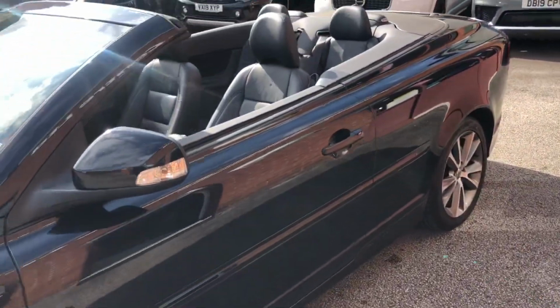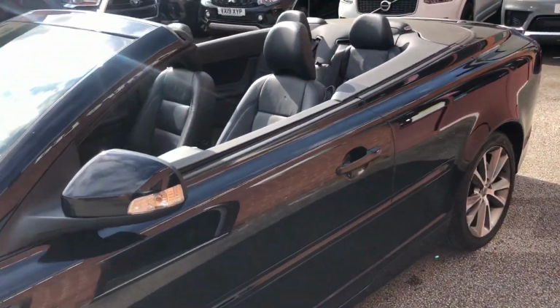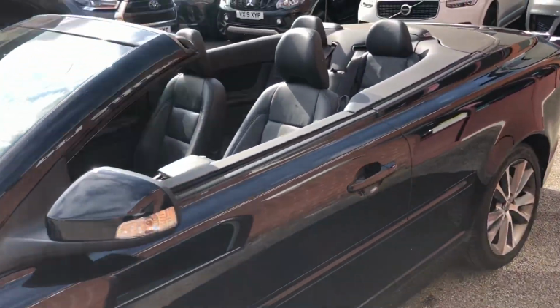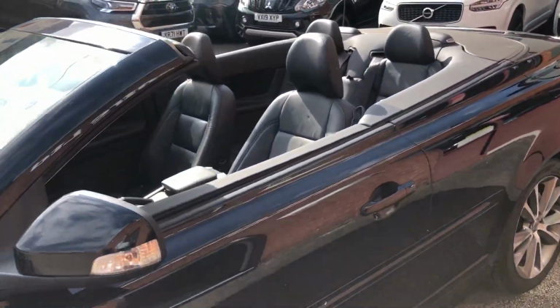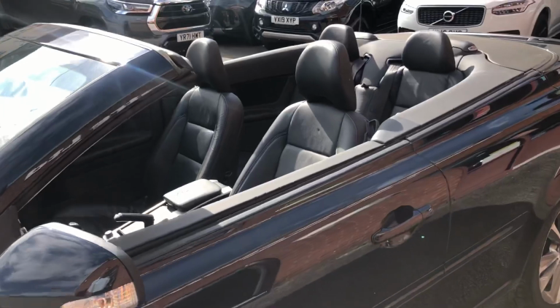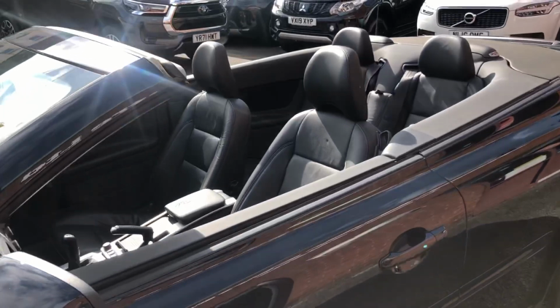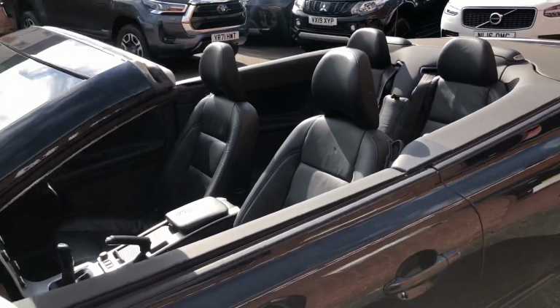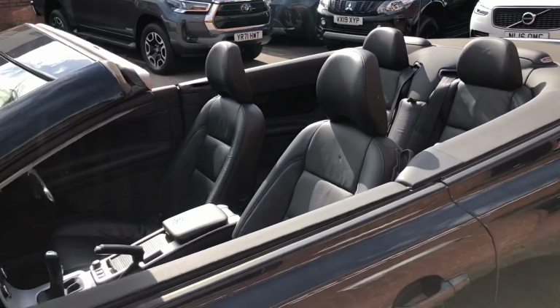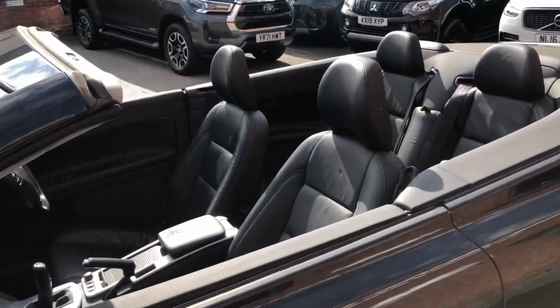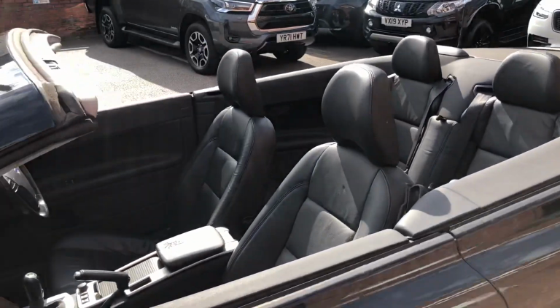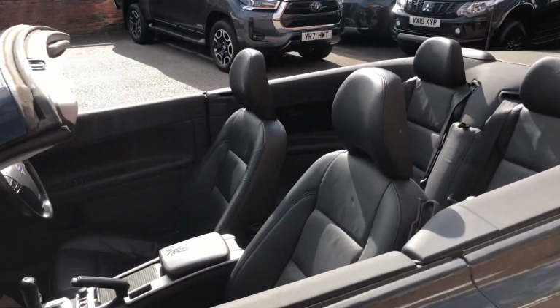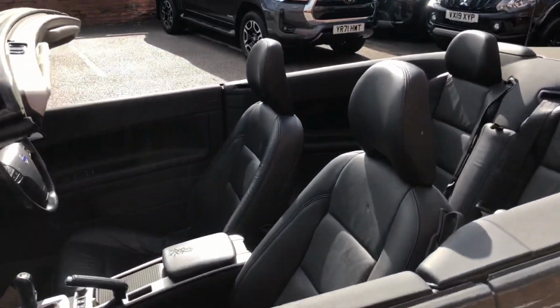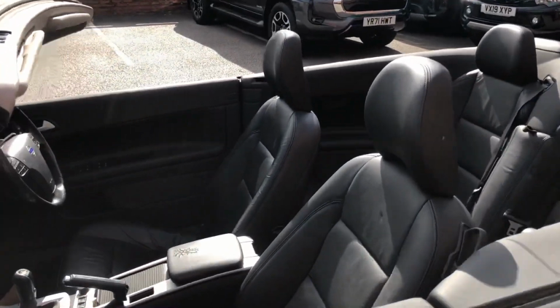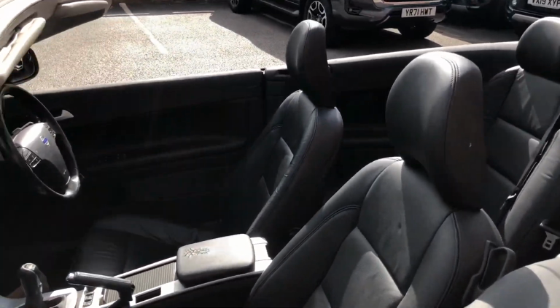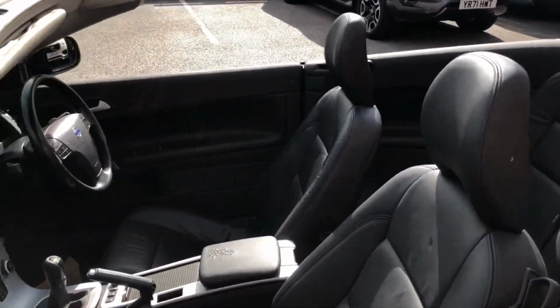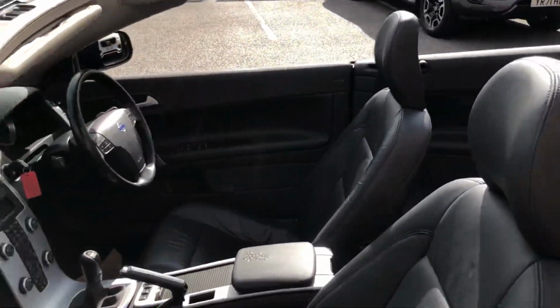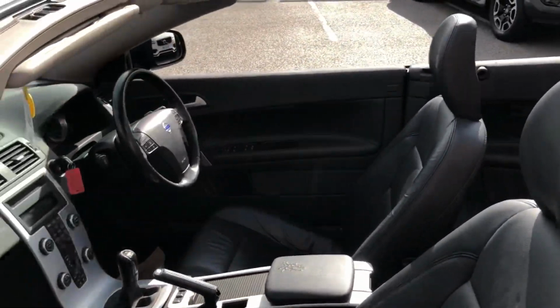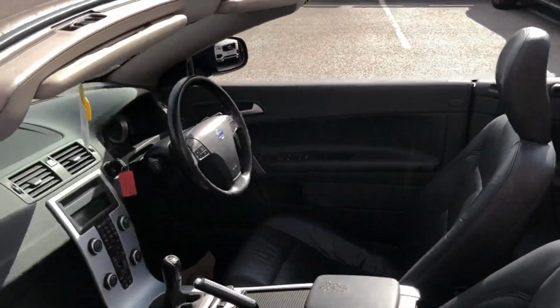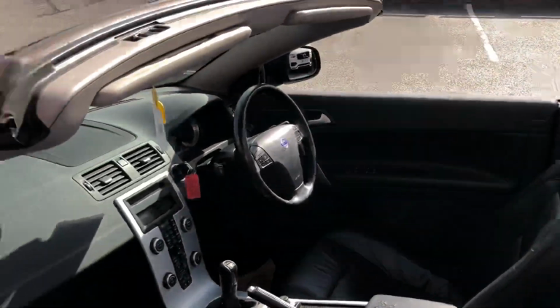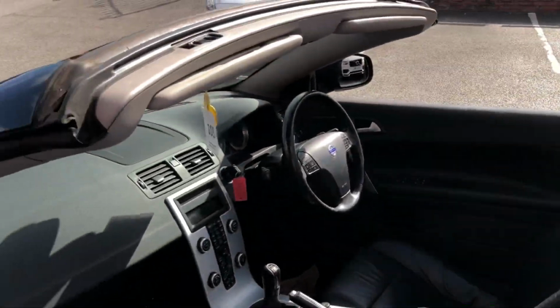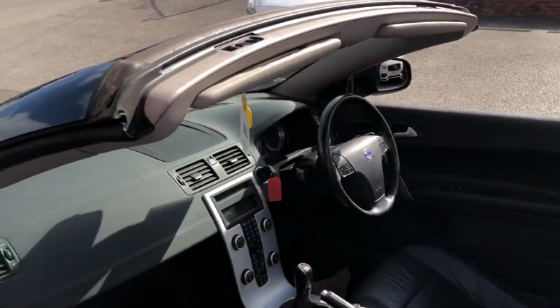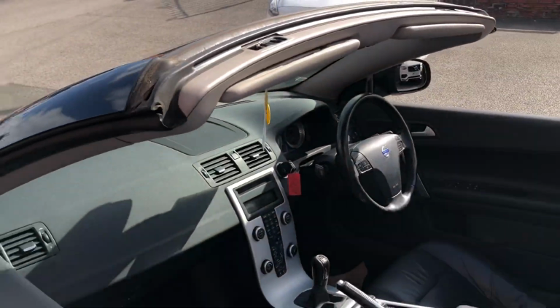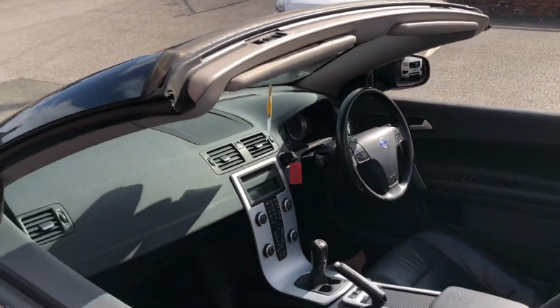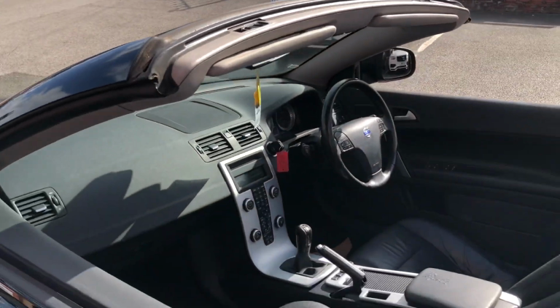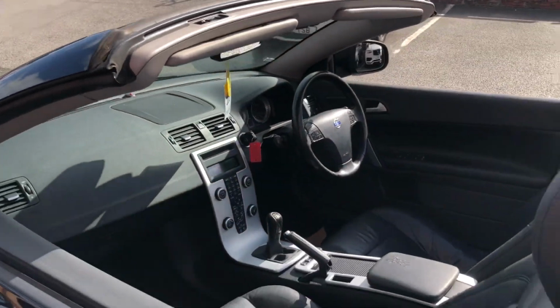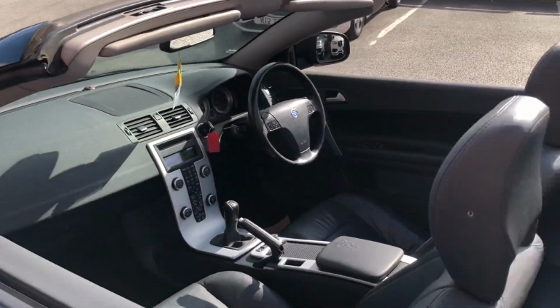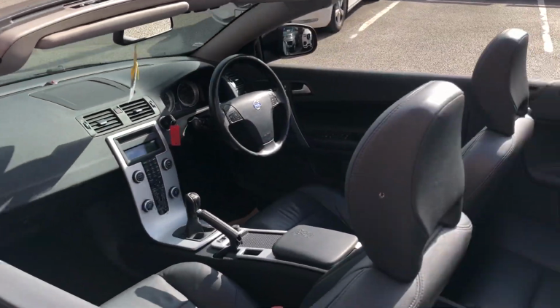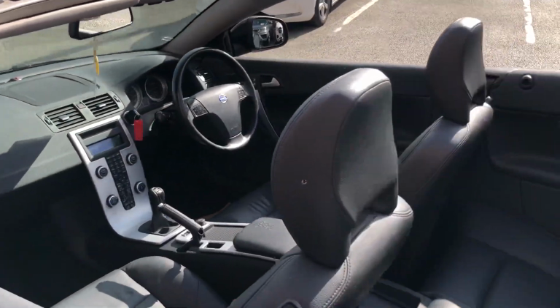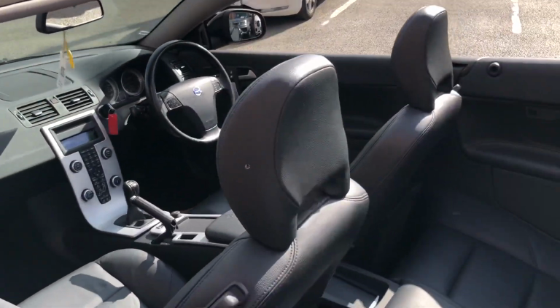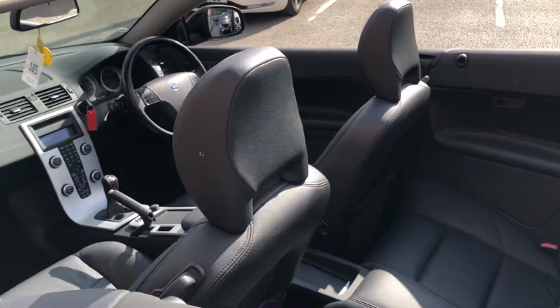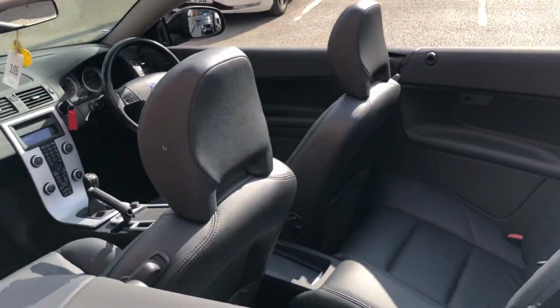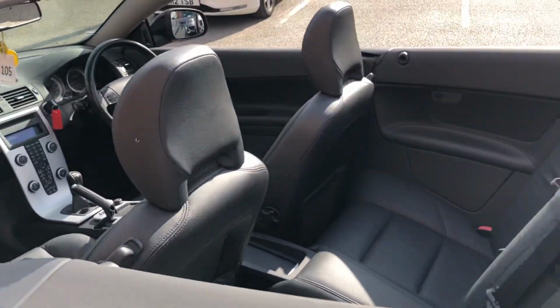Black leather interior, electric windows.